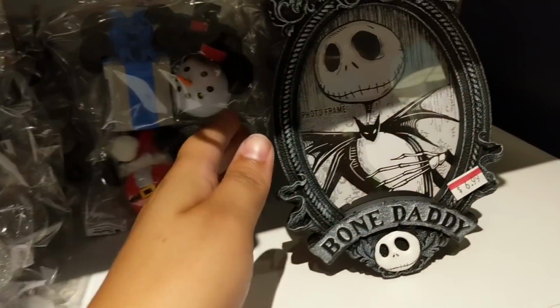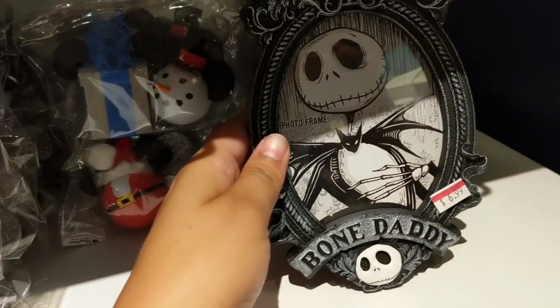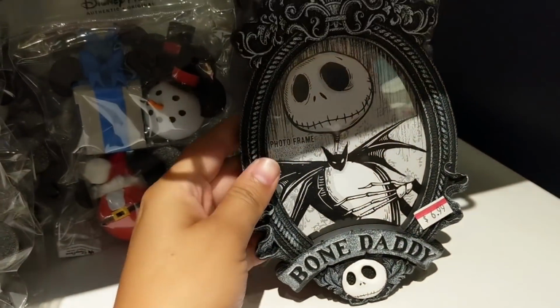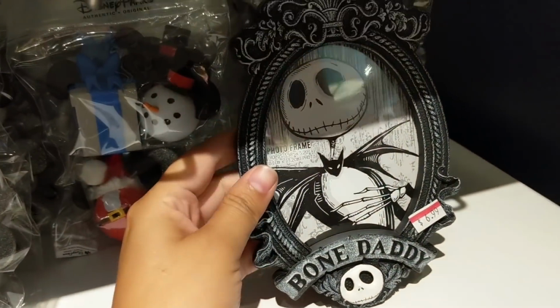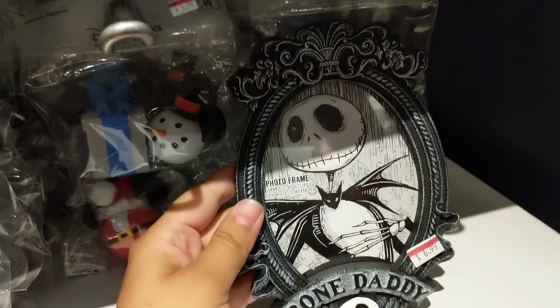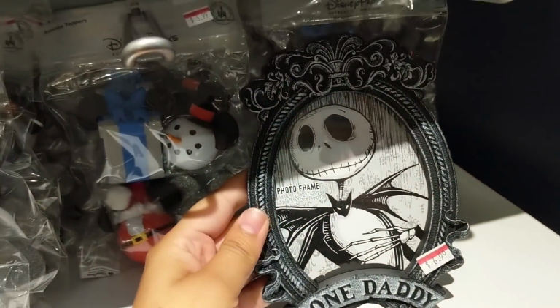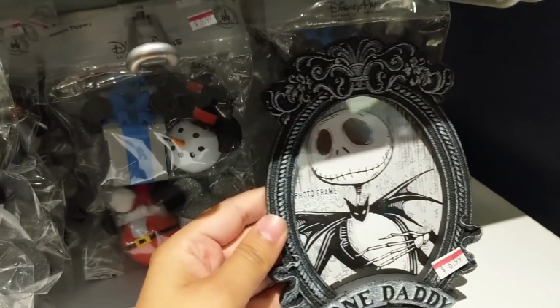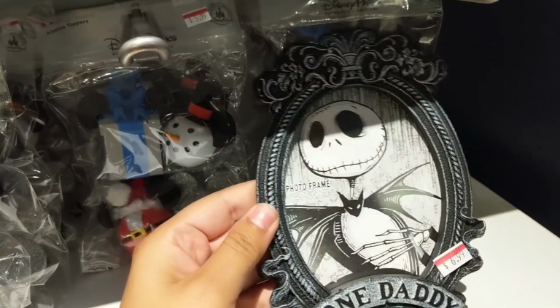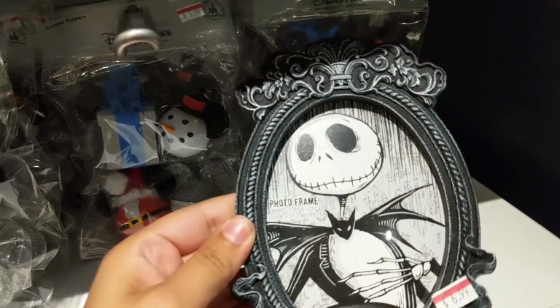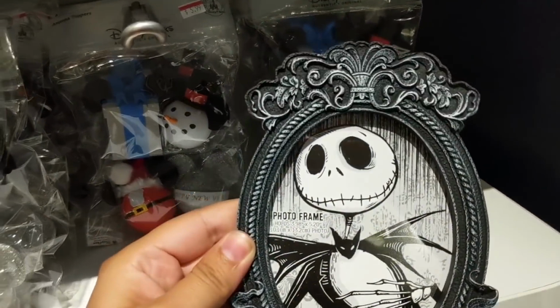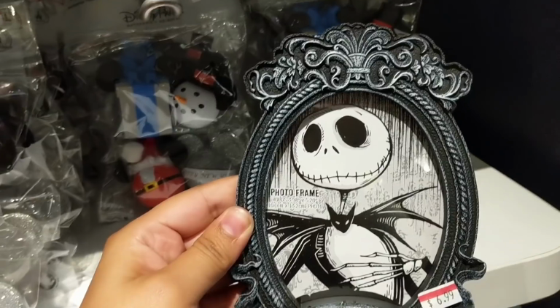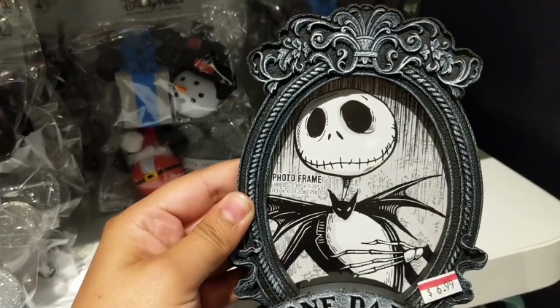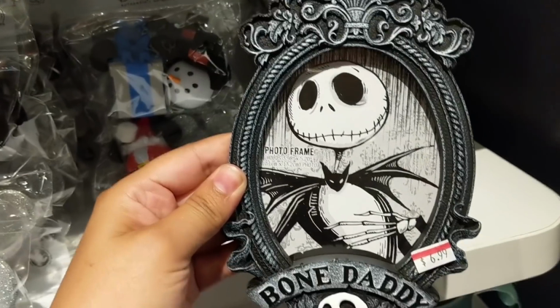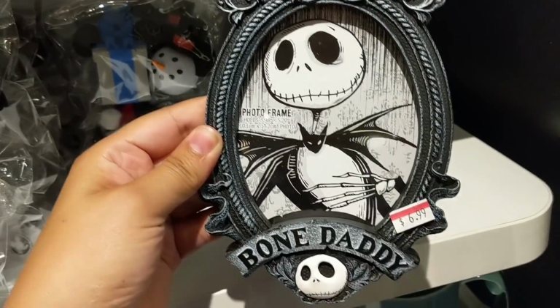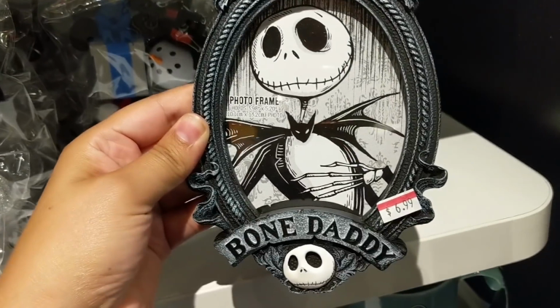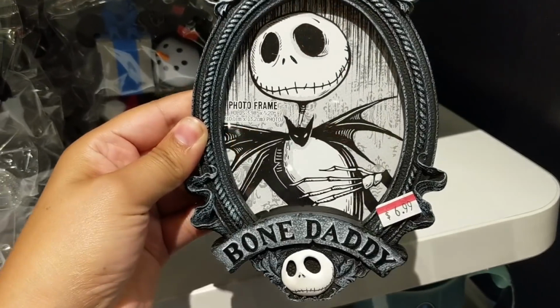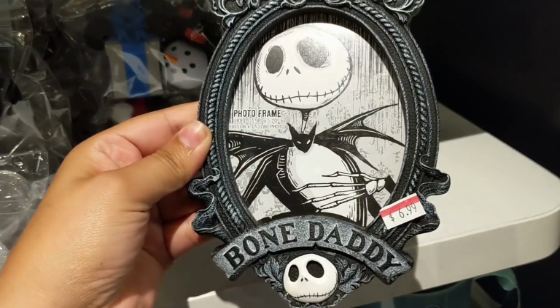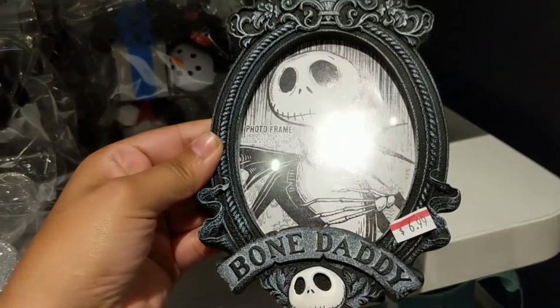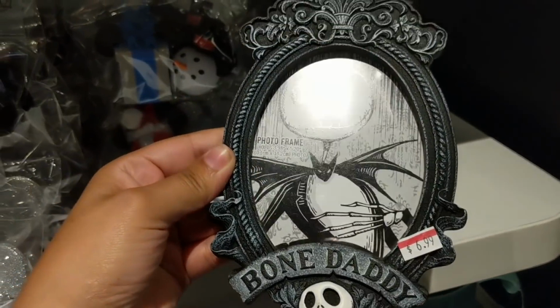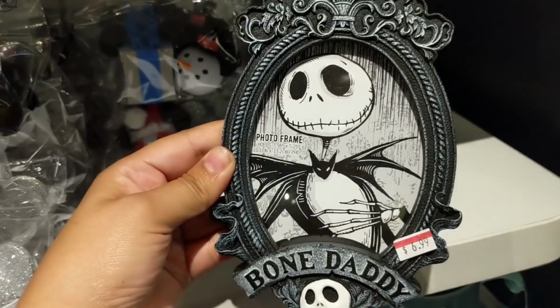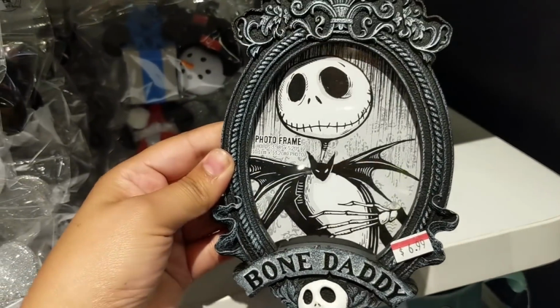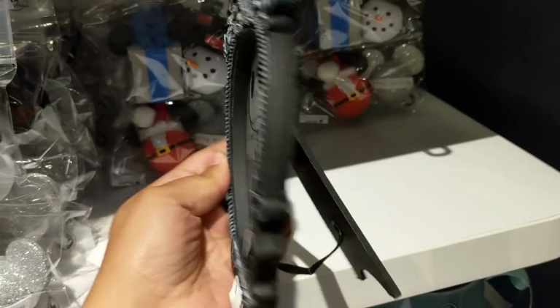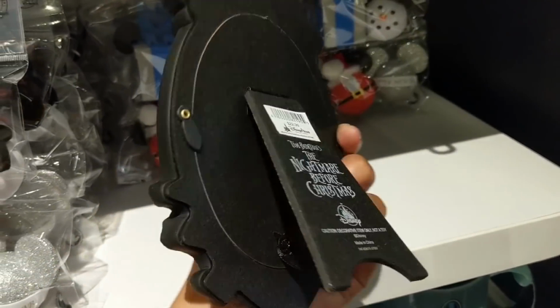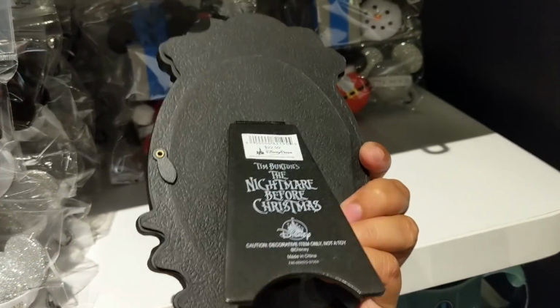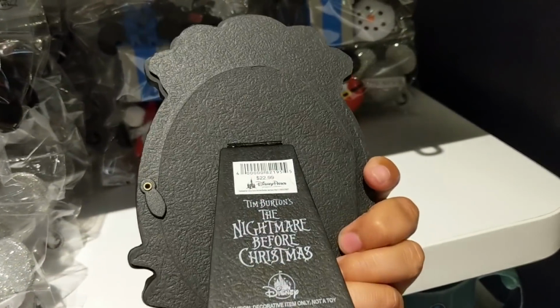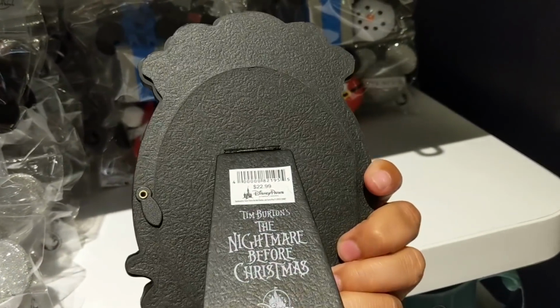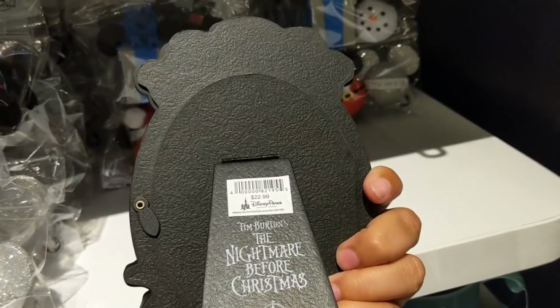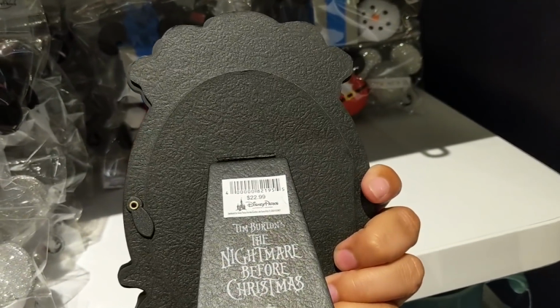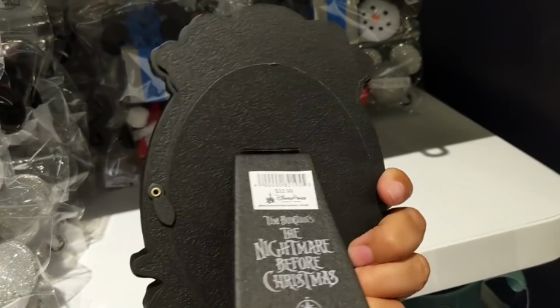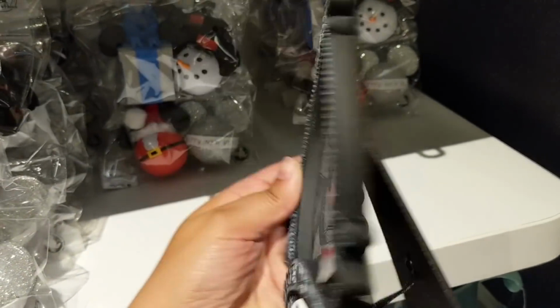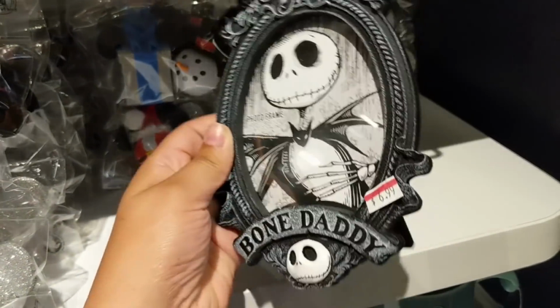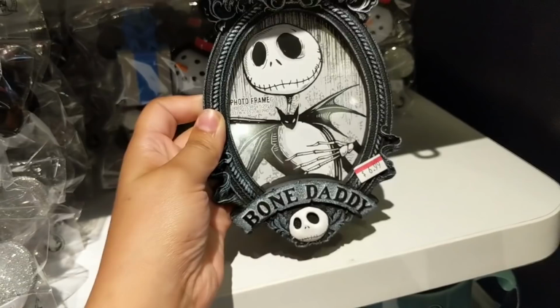This is one of my favorites - it's Jack Skellington for $6.99, down from $22.99.